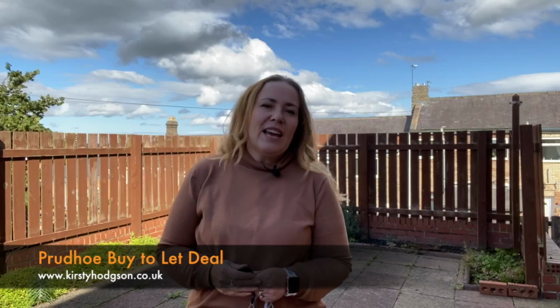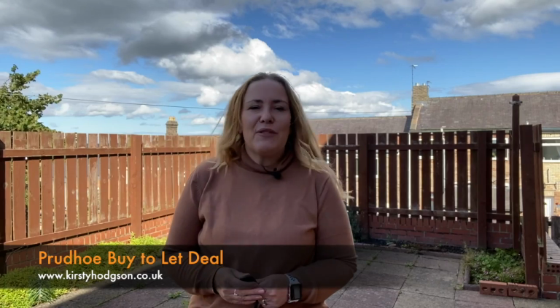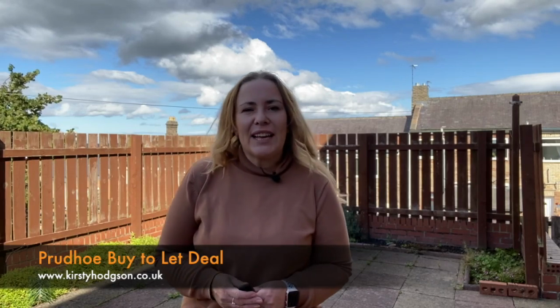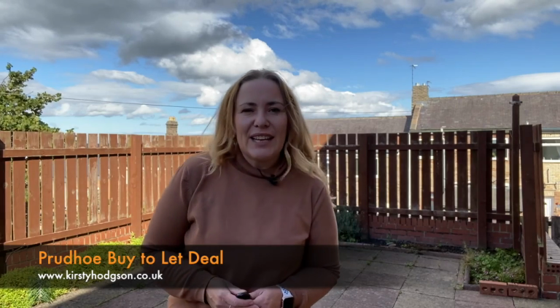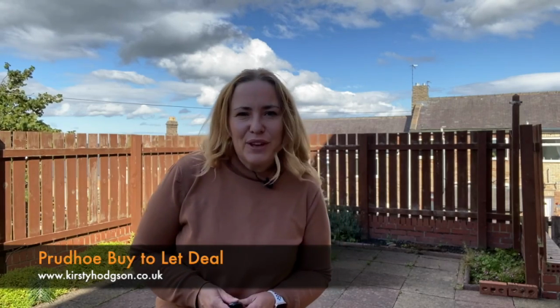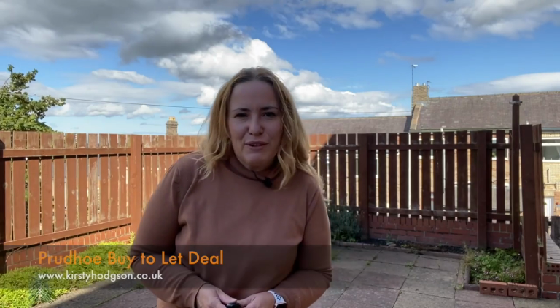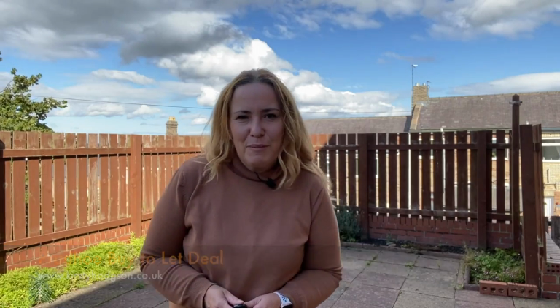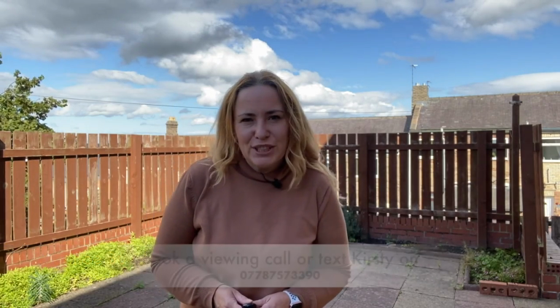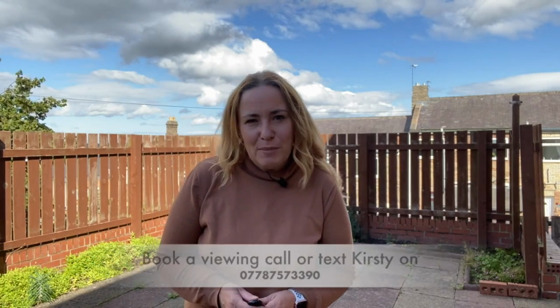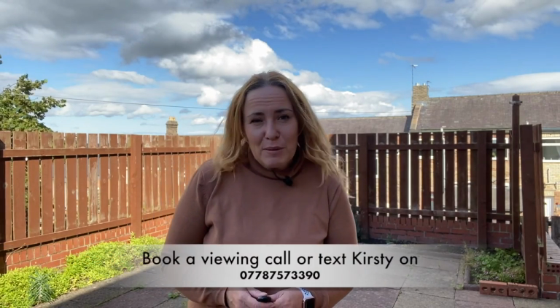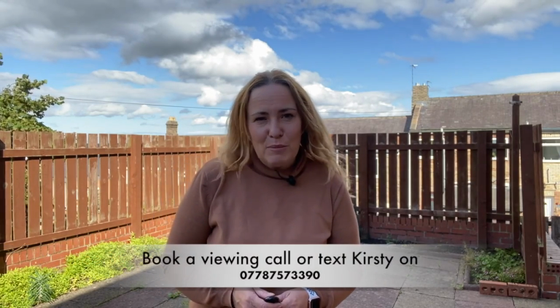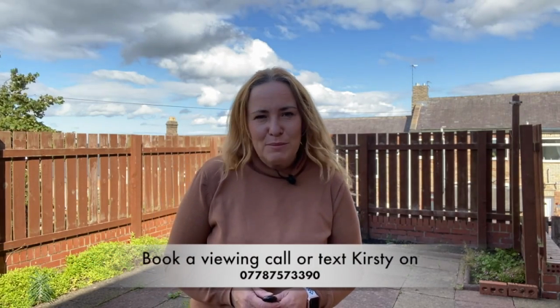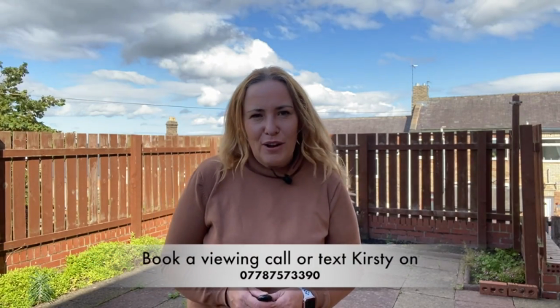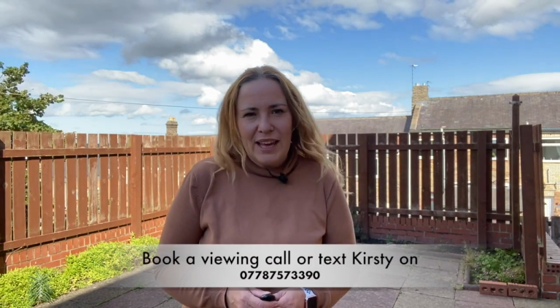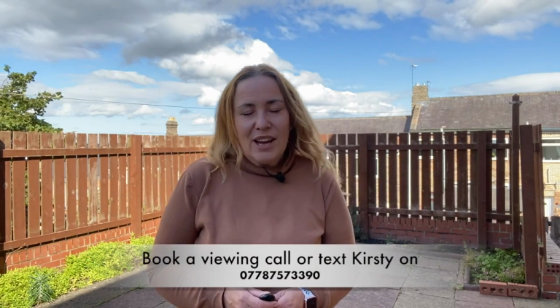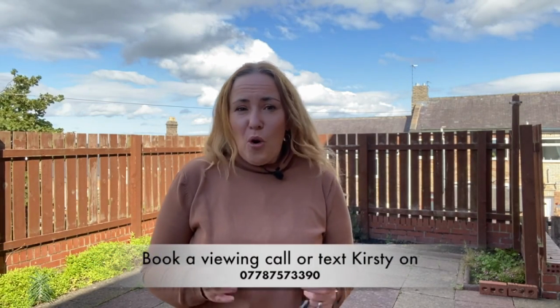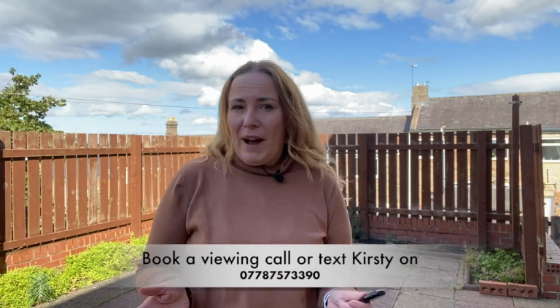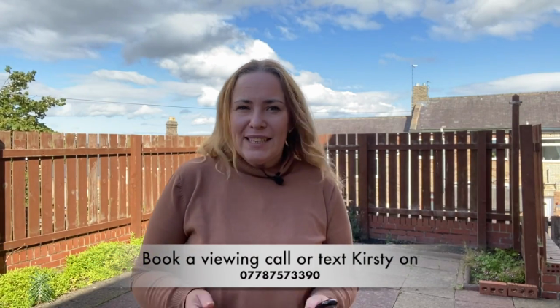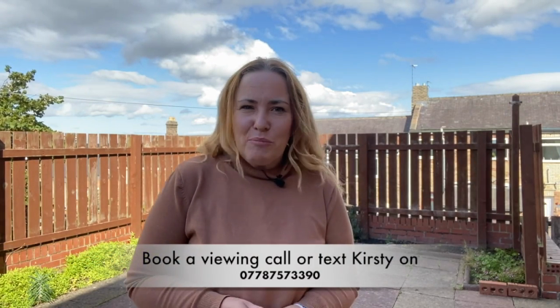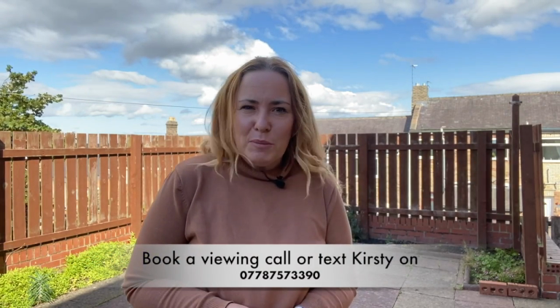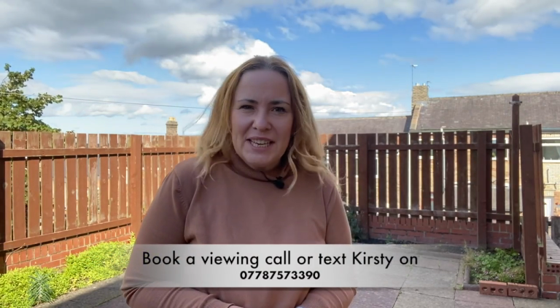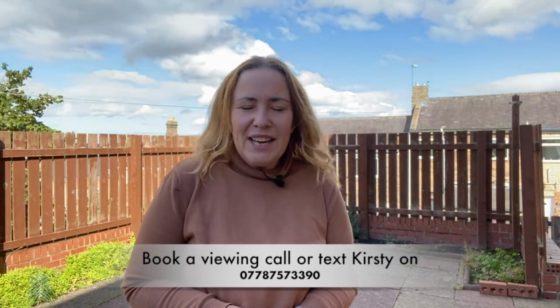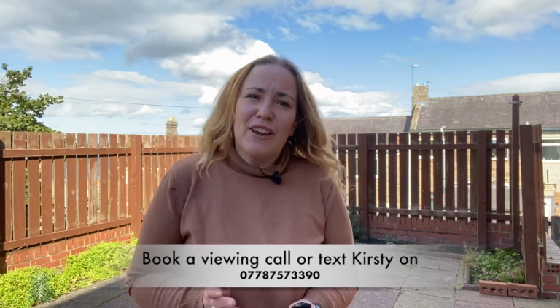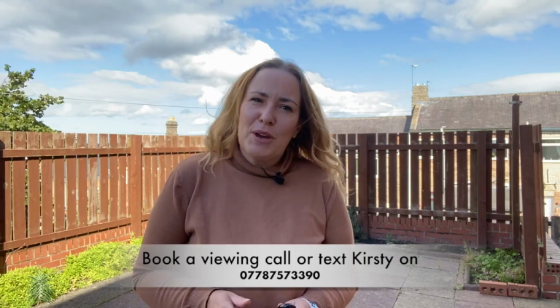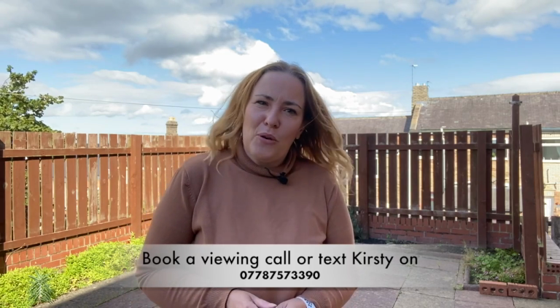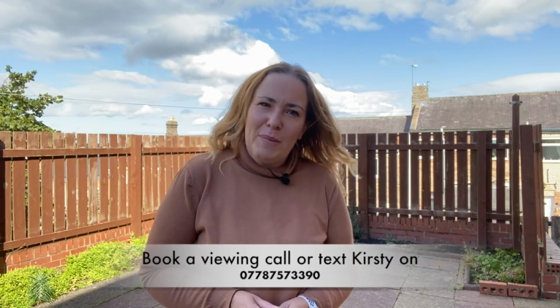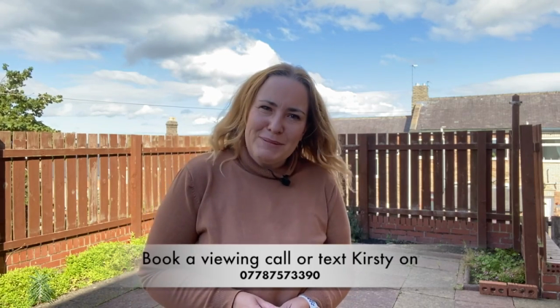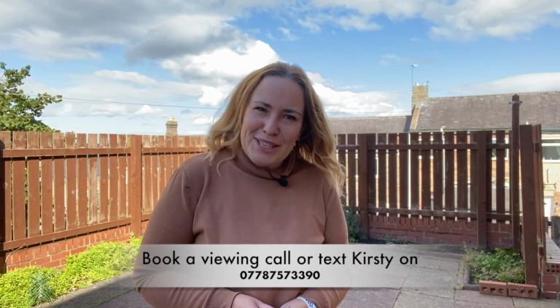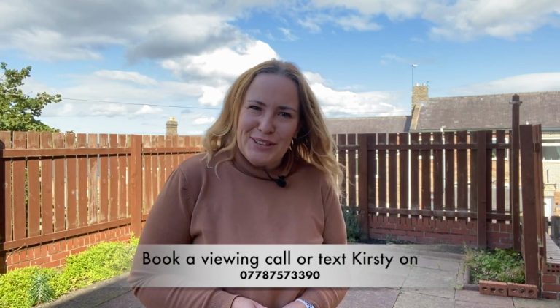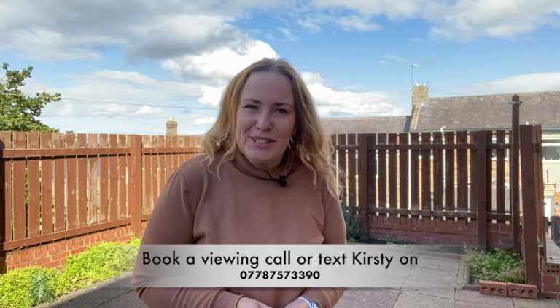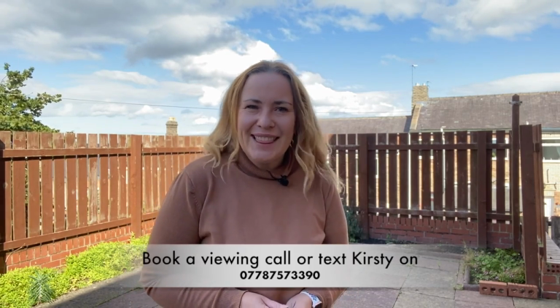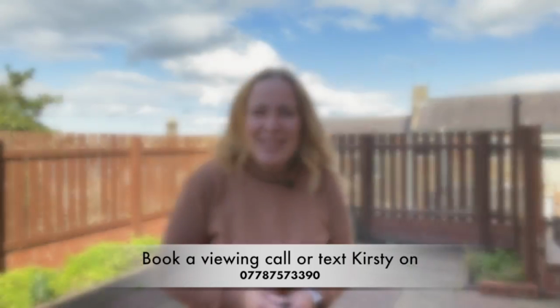If you'd like any further information about the property market or buy-to-let properties, give me a call. My name is Kirstie Hodgson. Thank you.